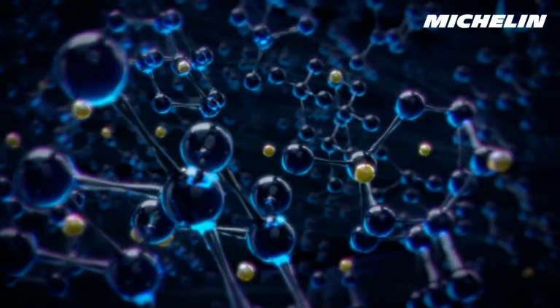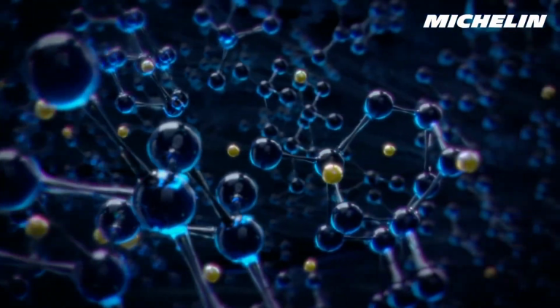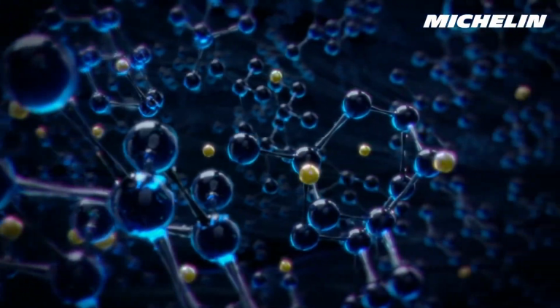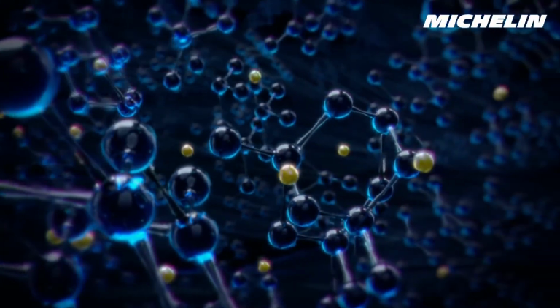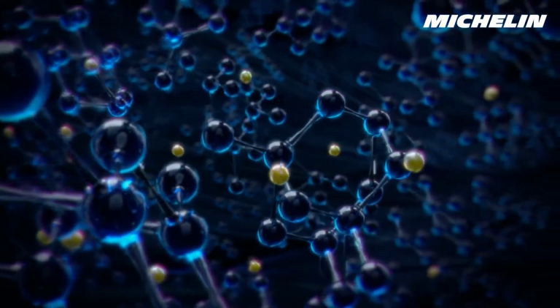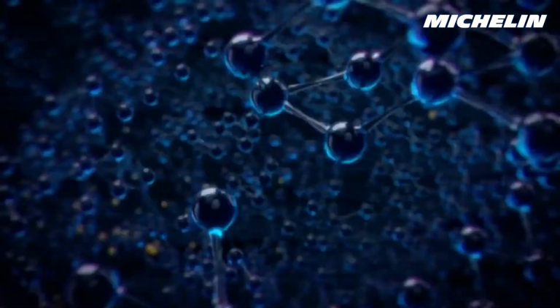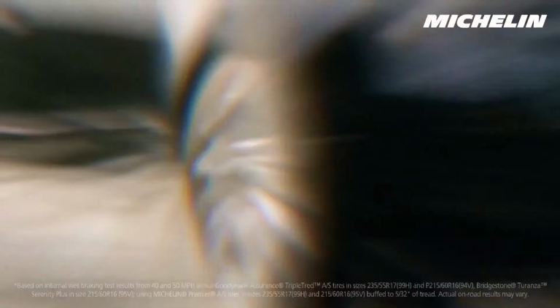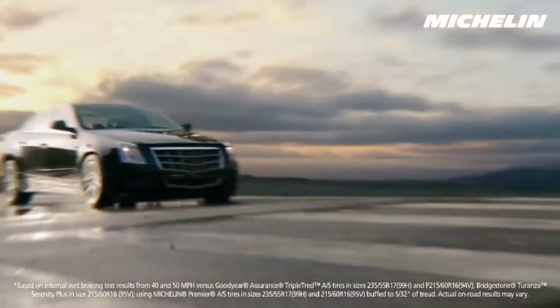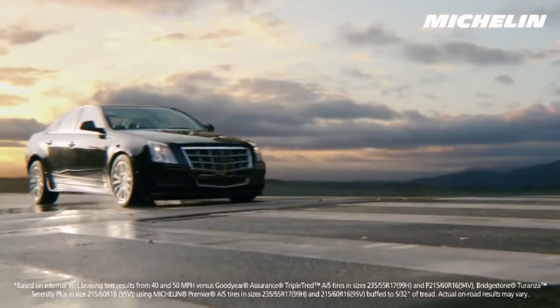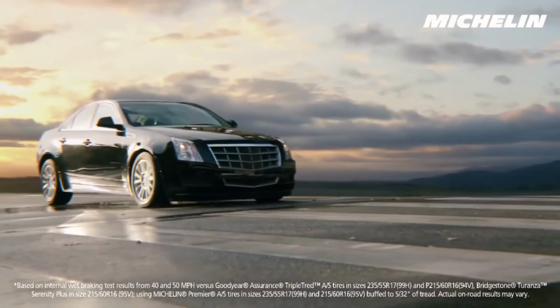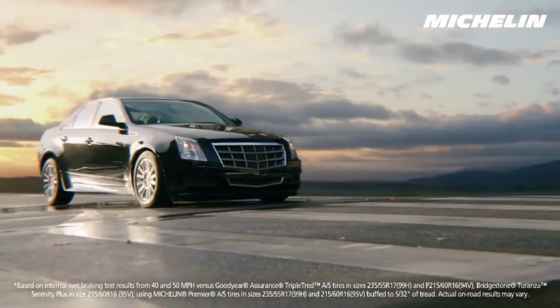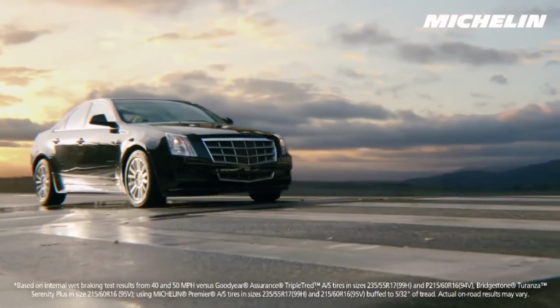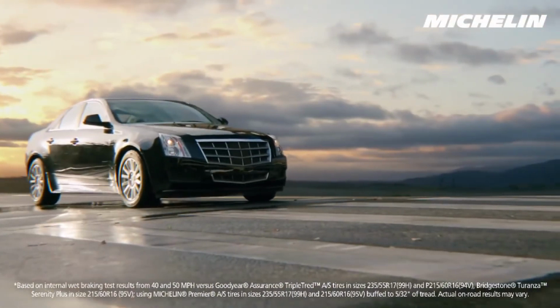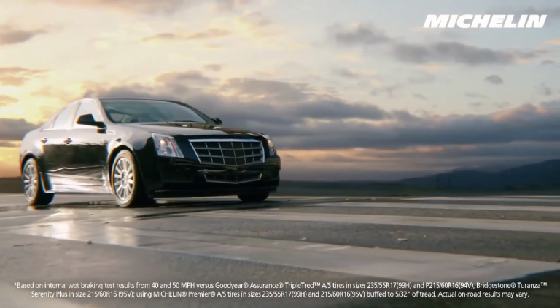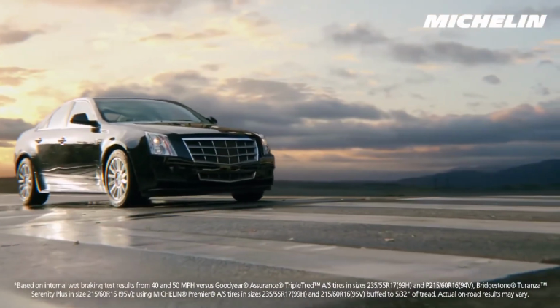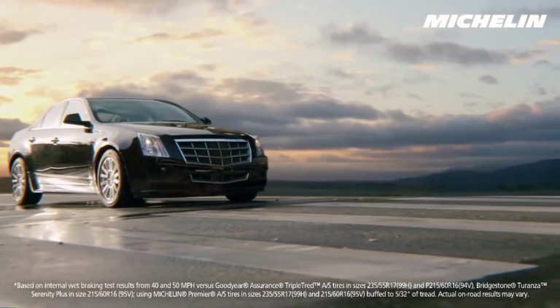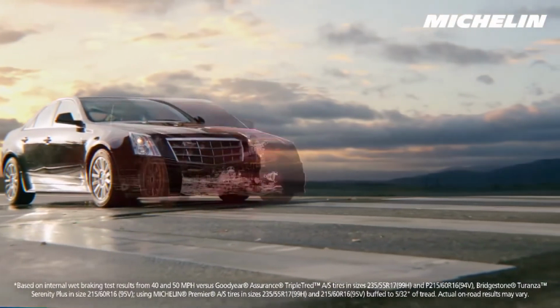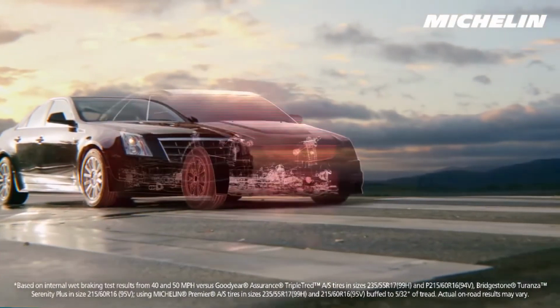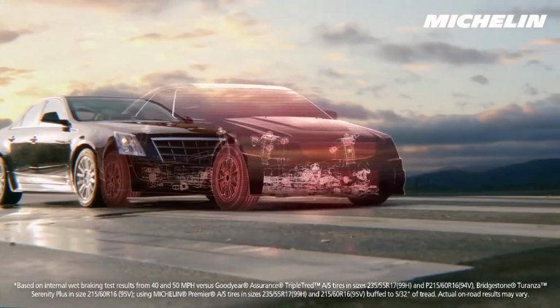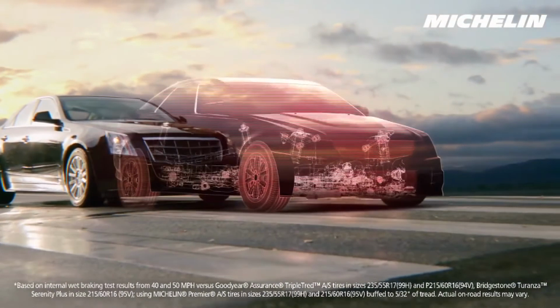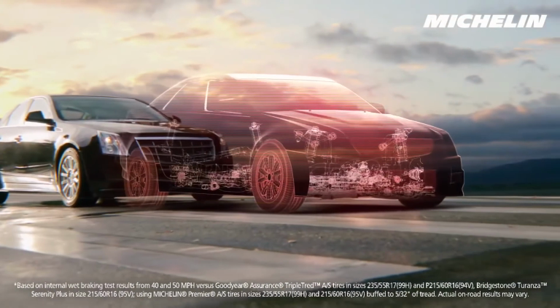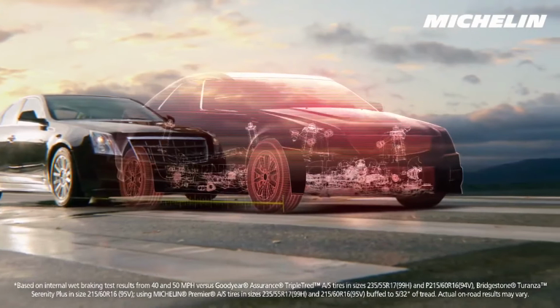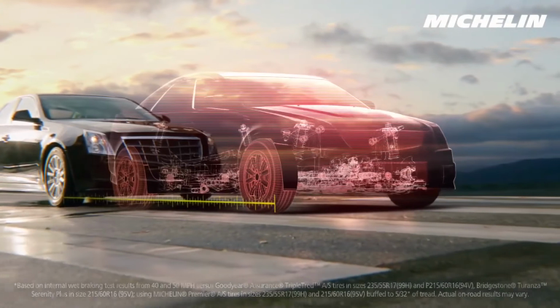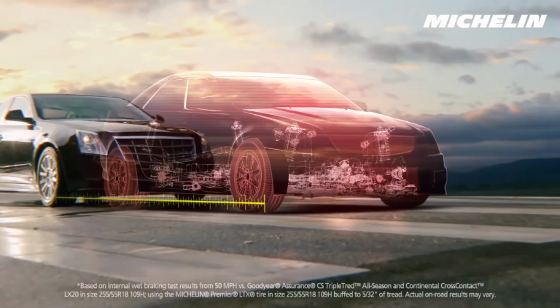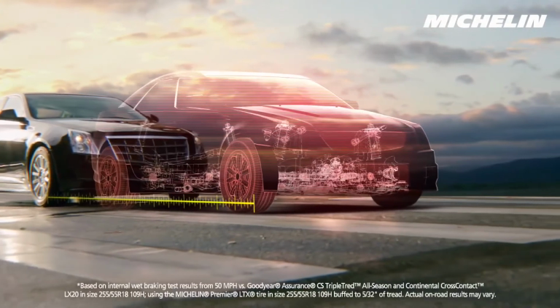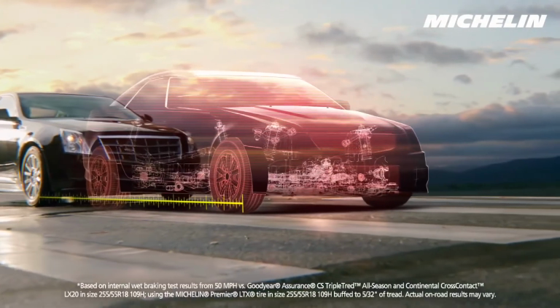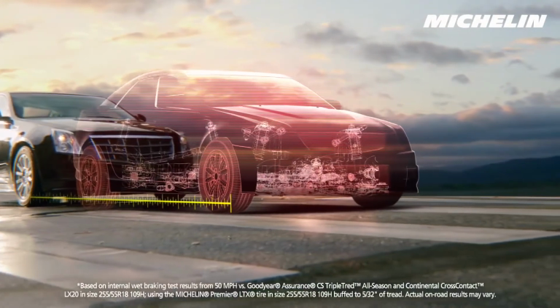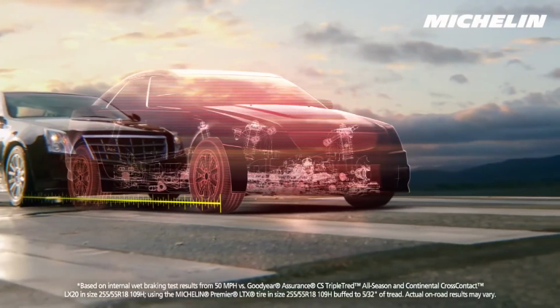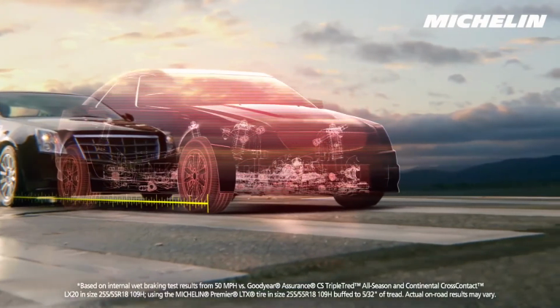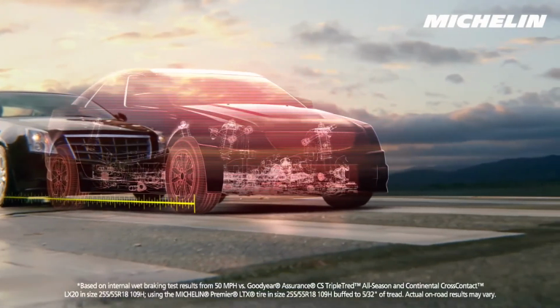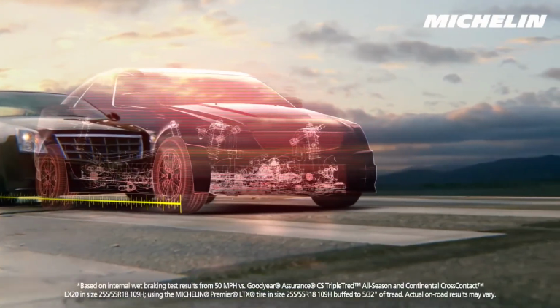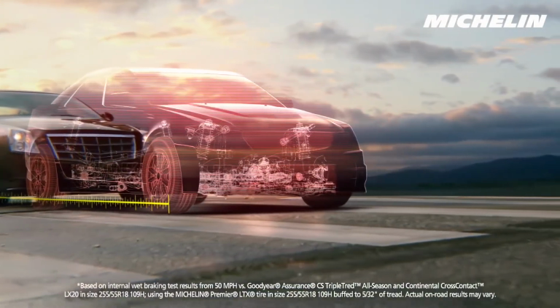Together, these innovations give you more grip on wet roads to stop shorter, even when worn, than leading competitors' brand-new tires.